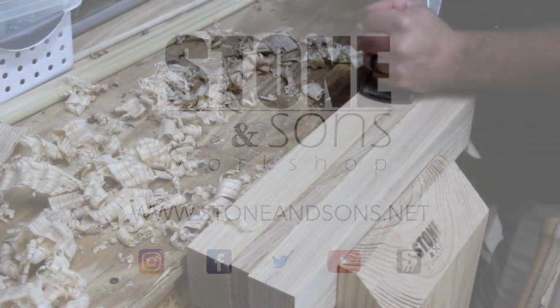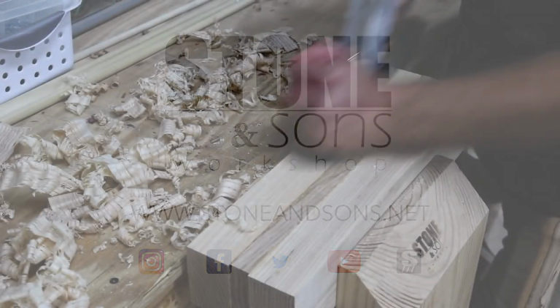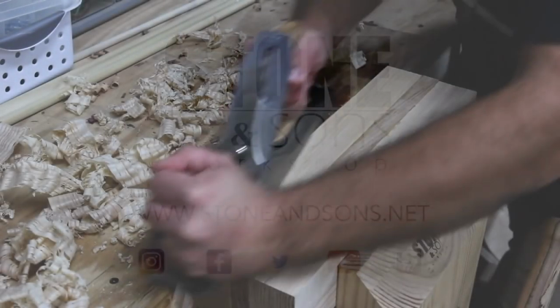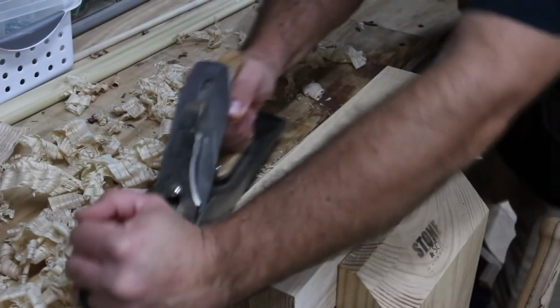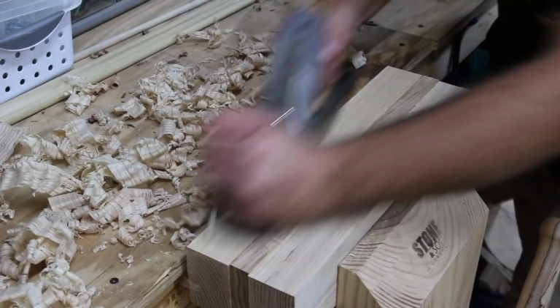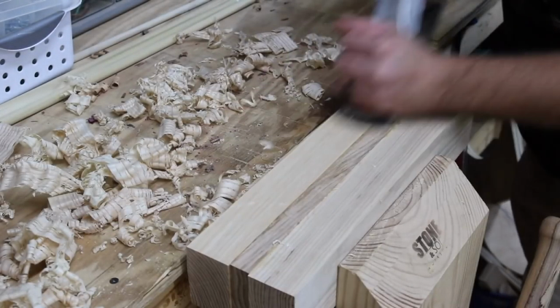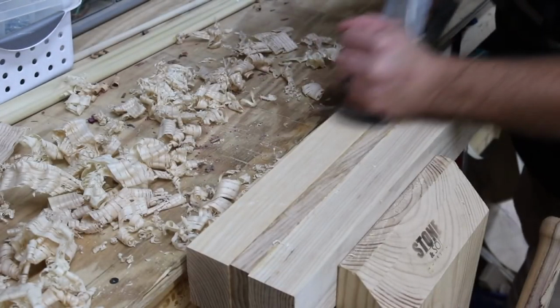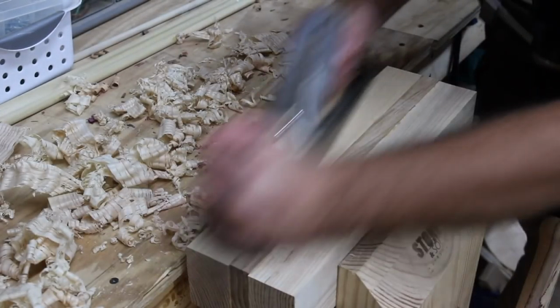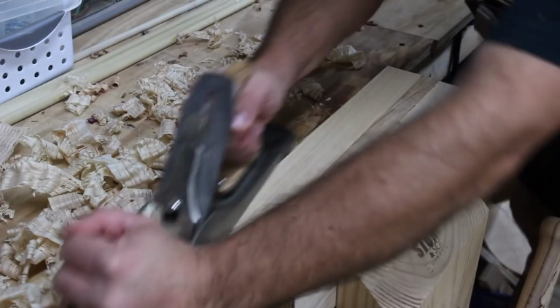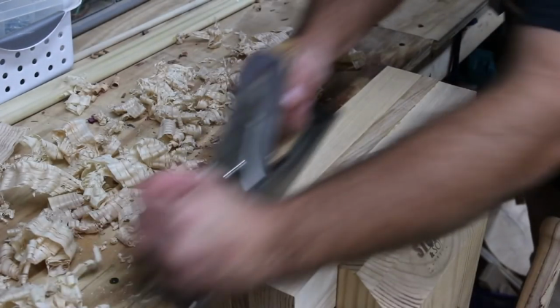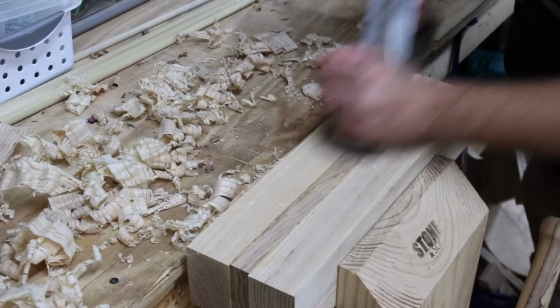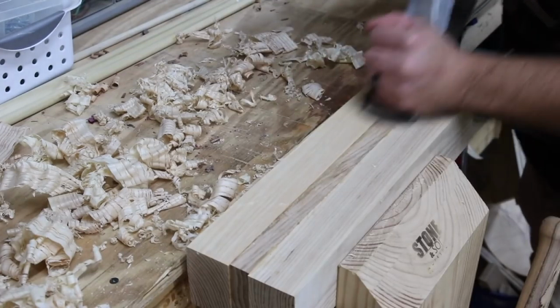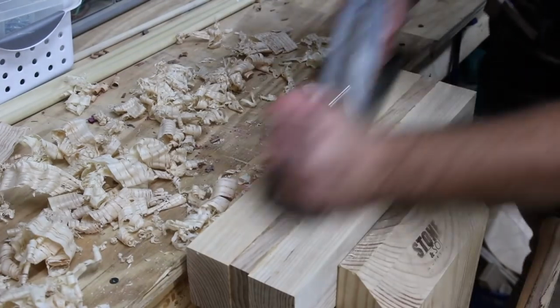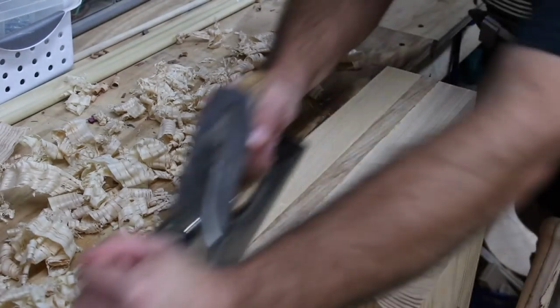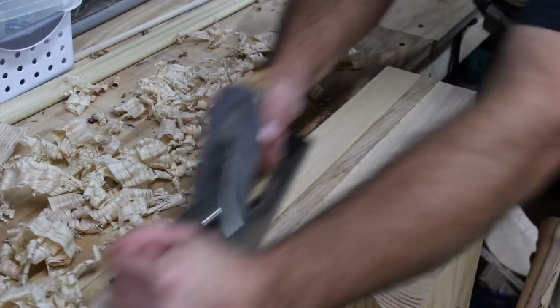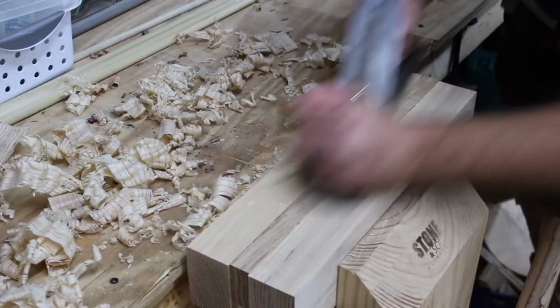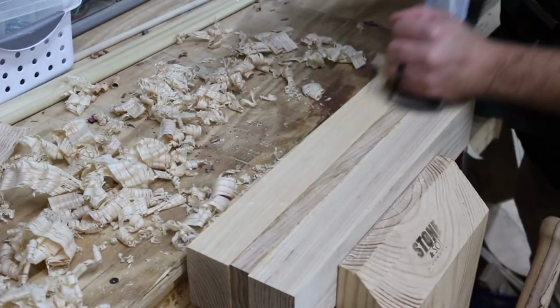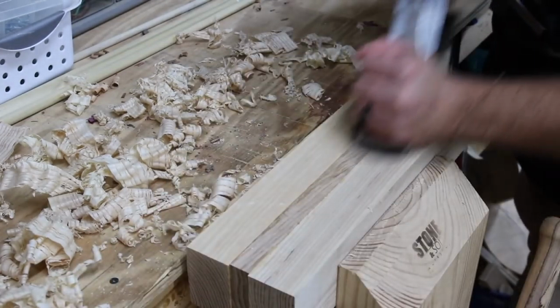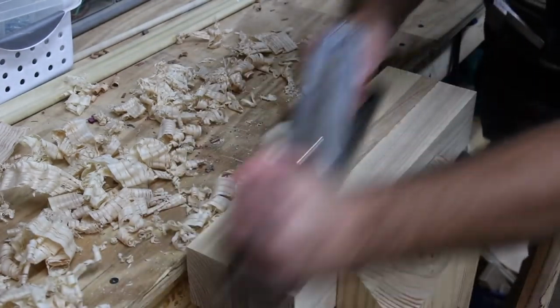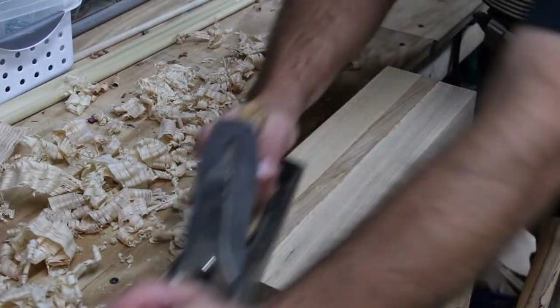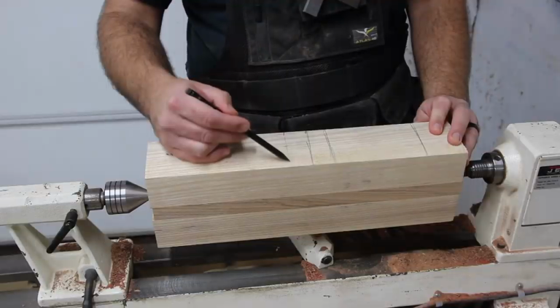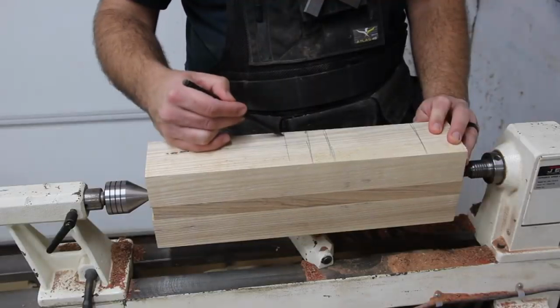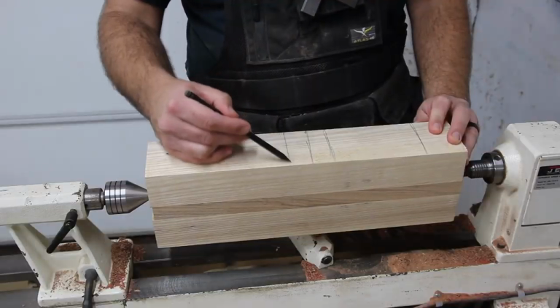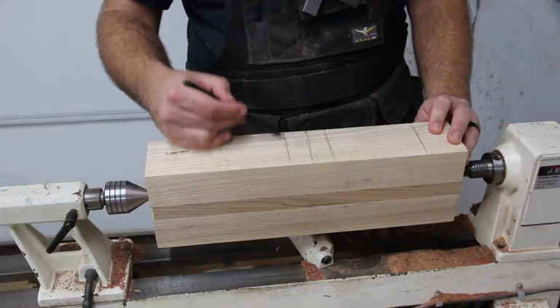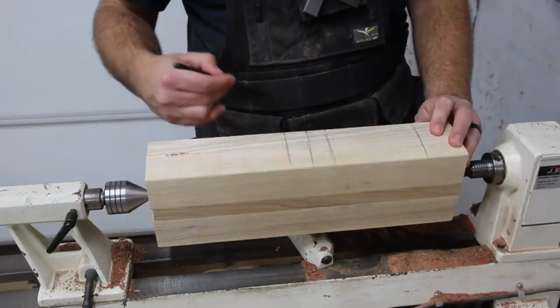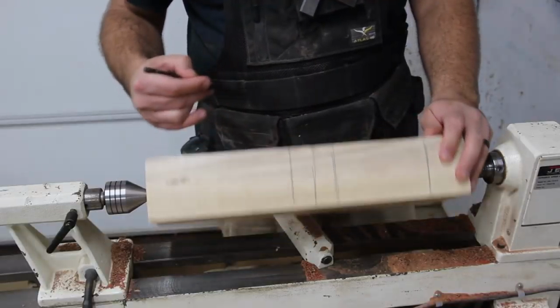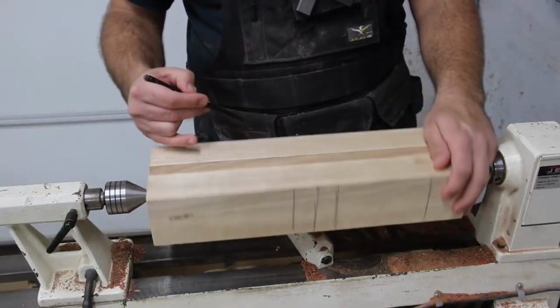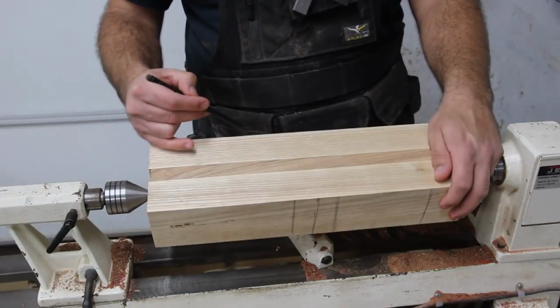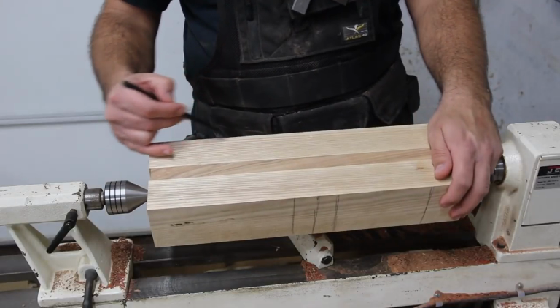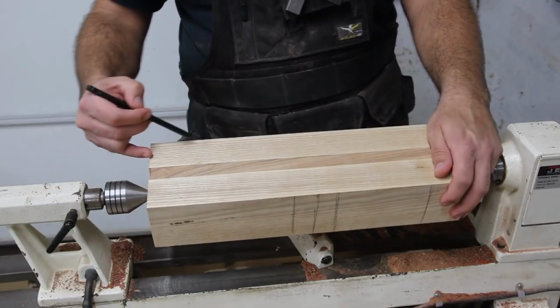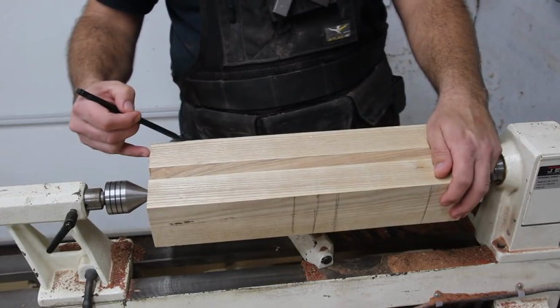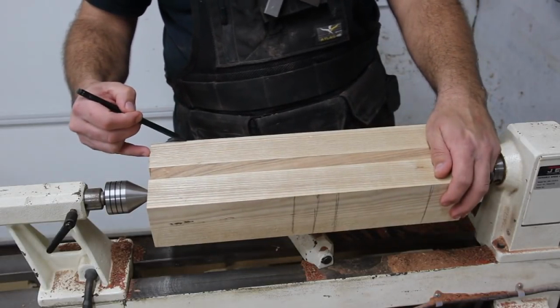I get a lot of requests for my combo head mallet, so I'm just going to show you my process here in this video.